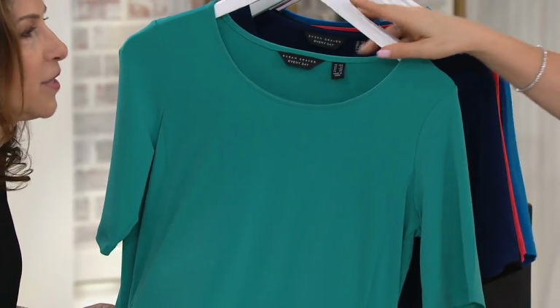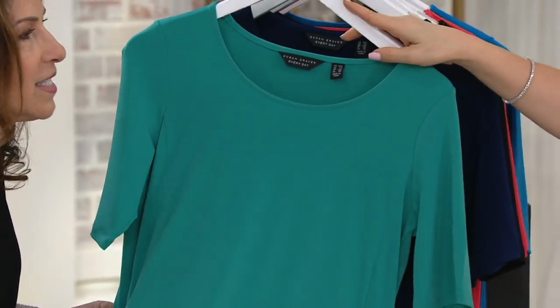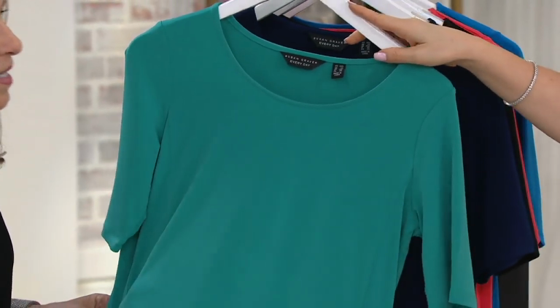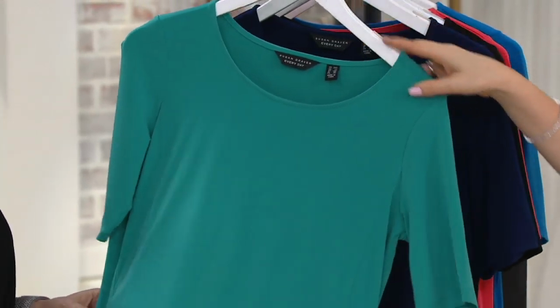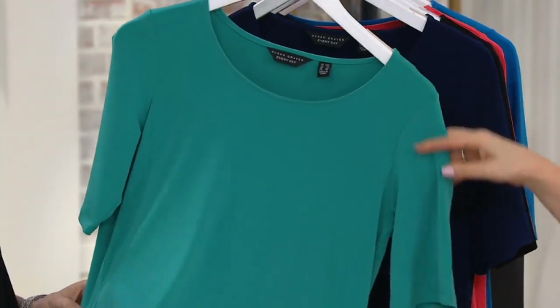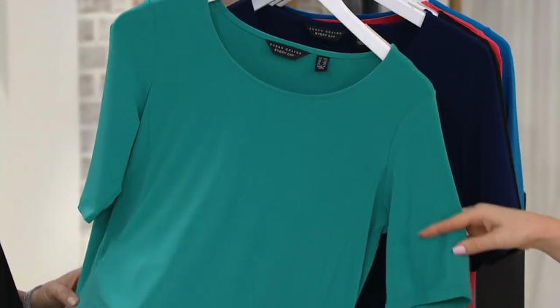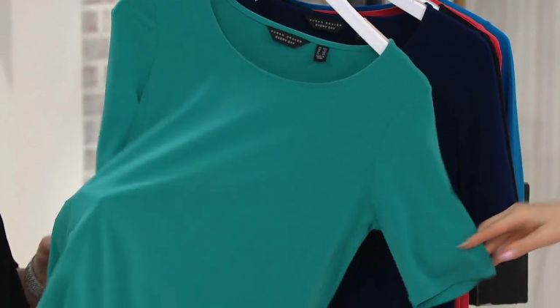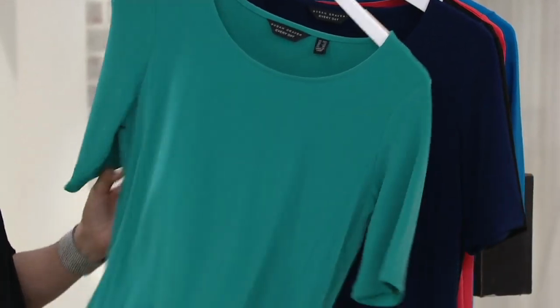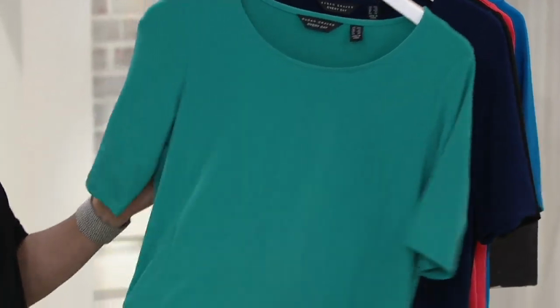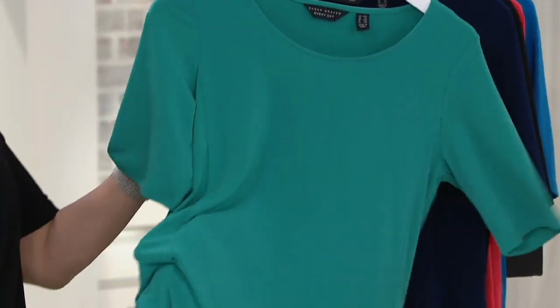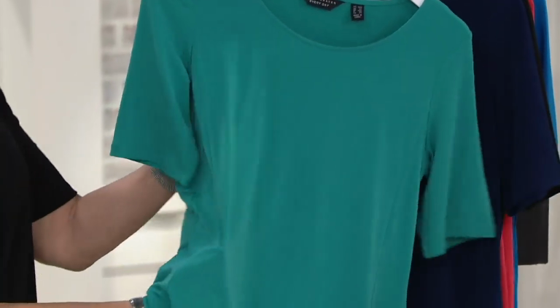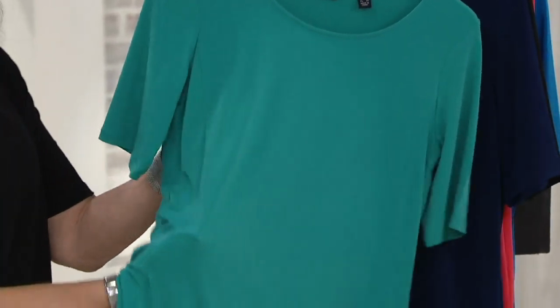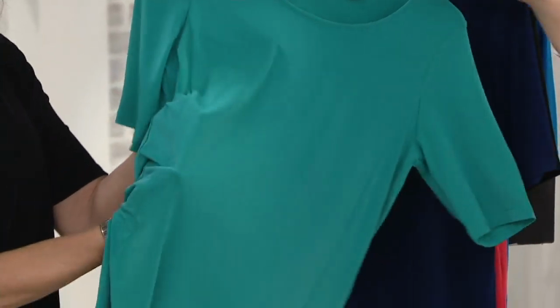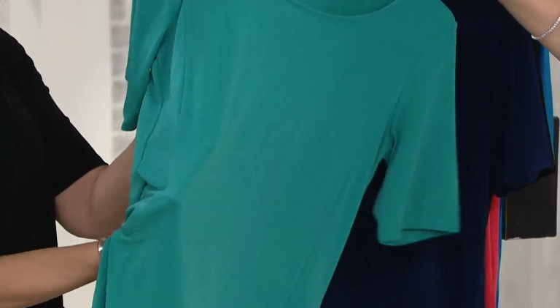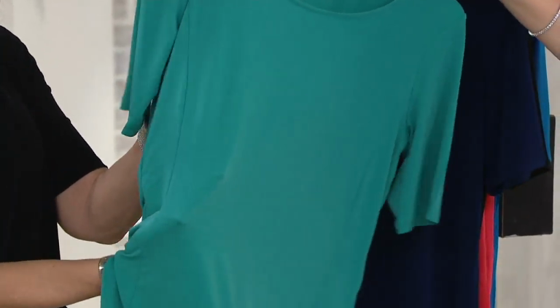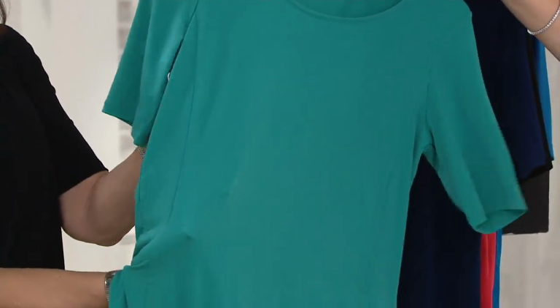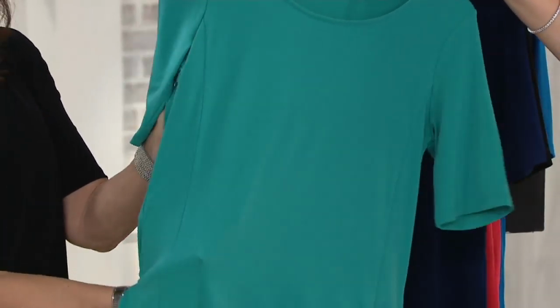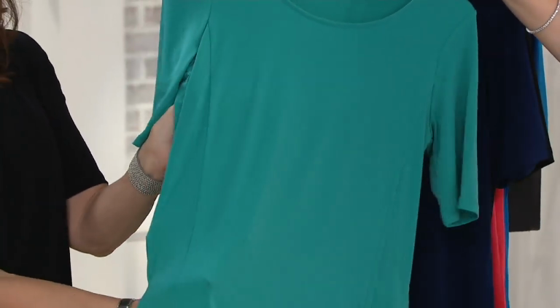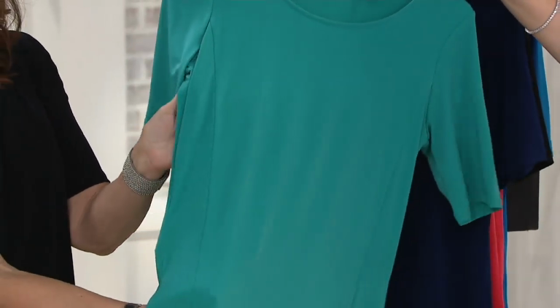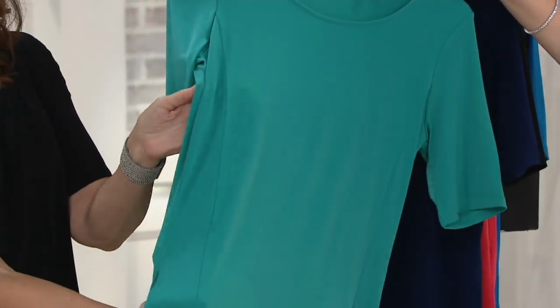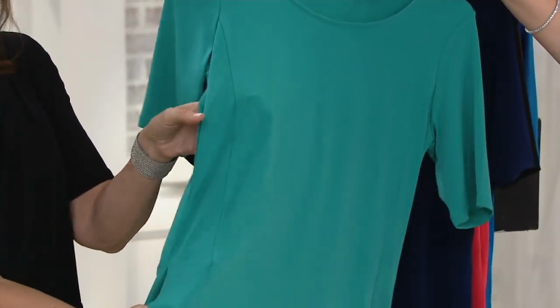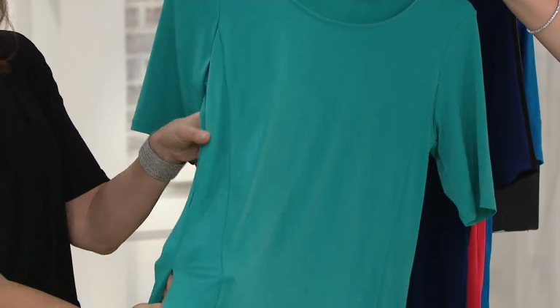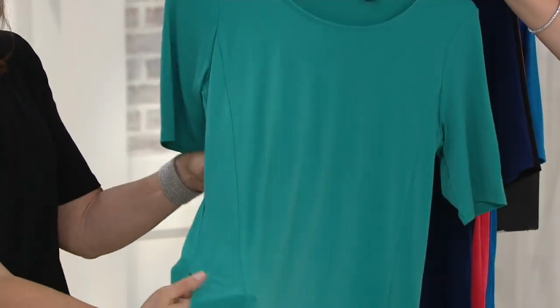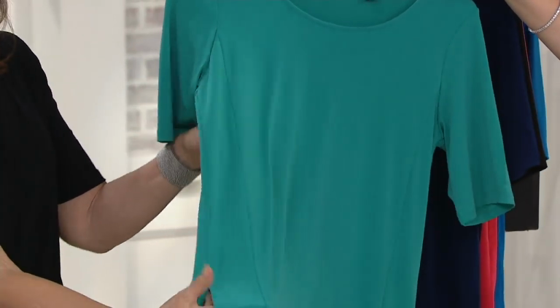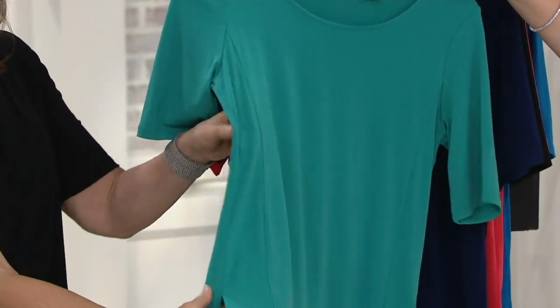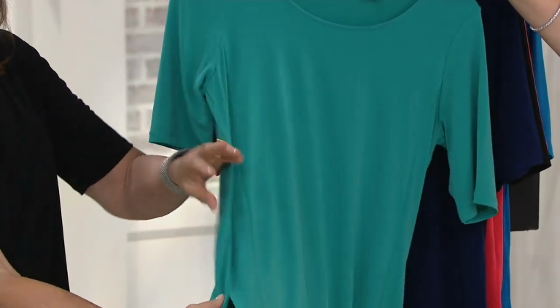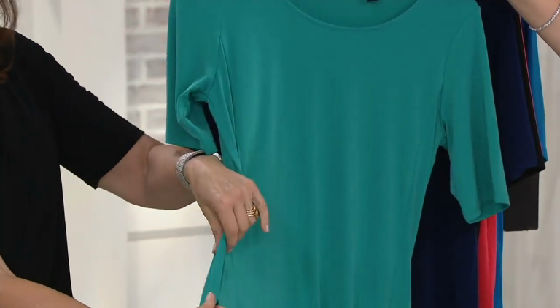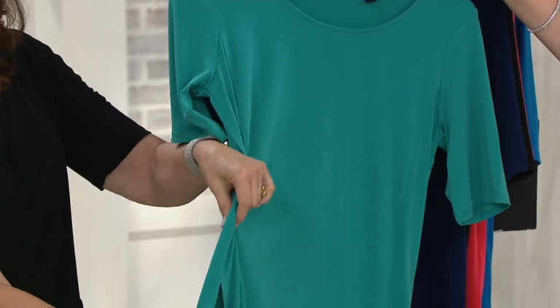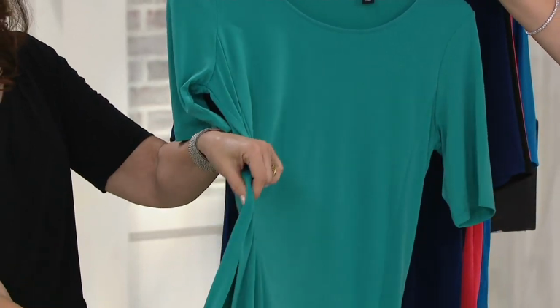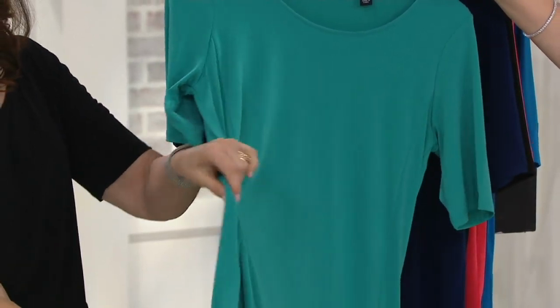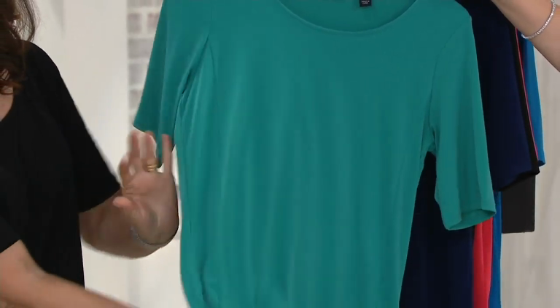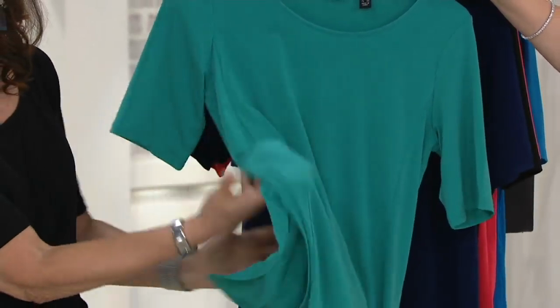Teal plunge — sorry about that. I did that because I wanted everyone to see the detail, and you really see it in the teal.